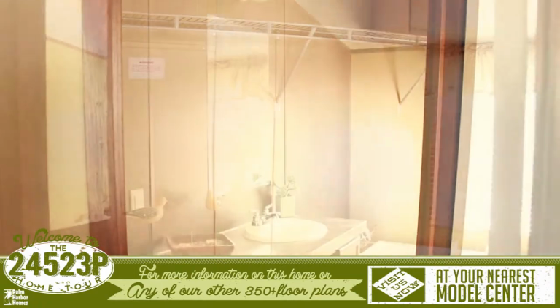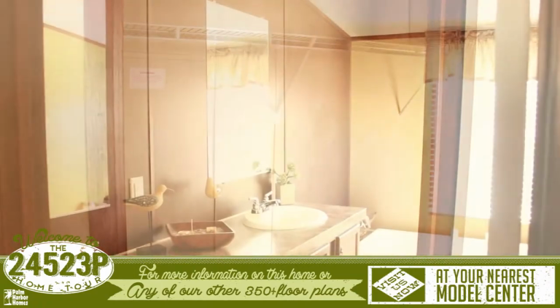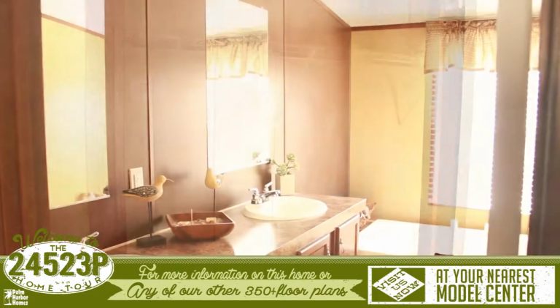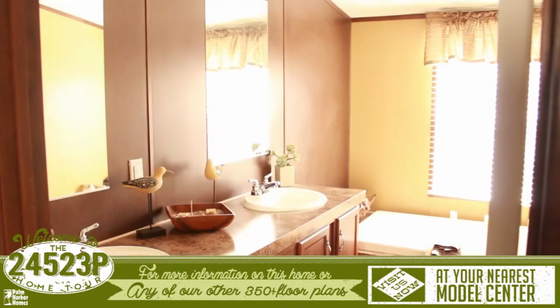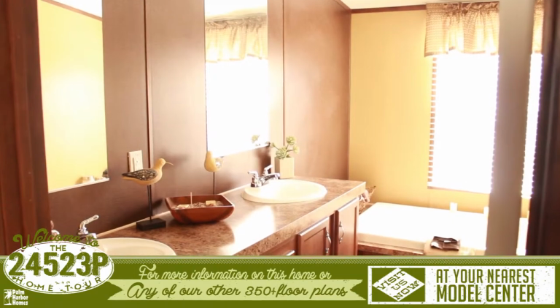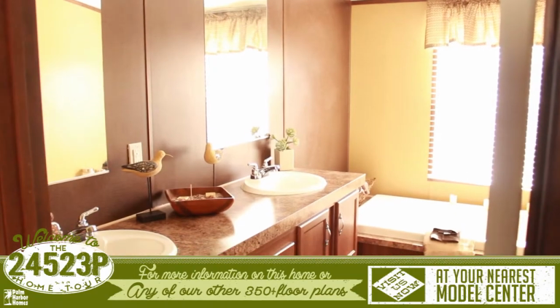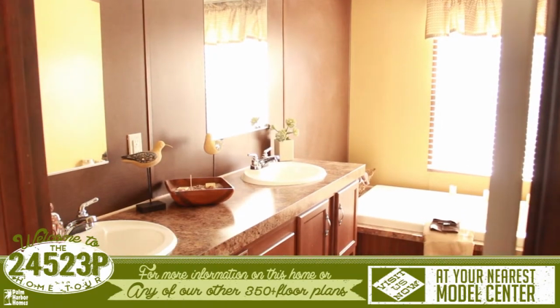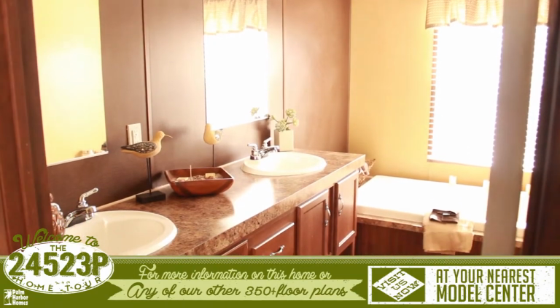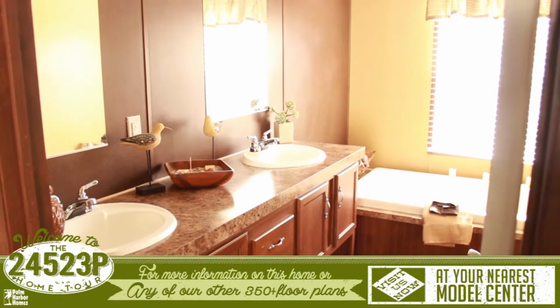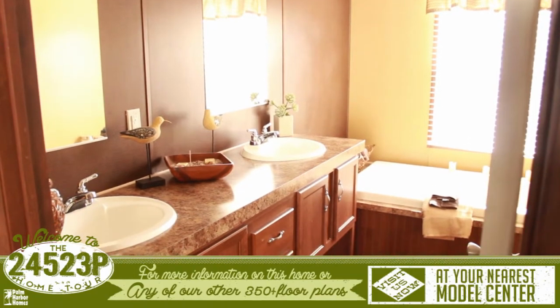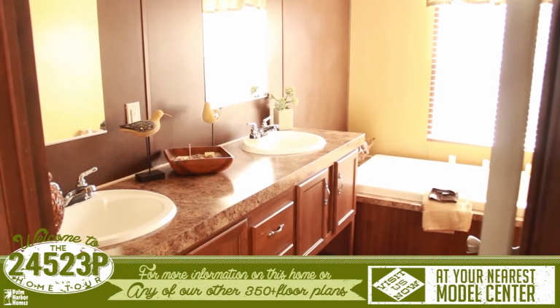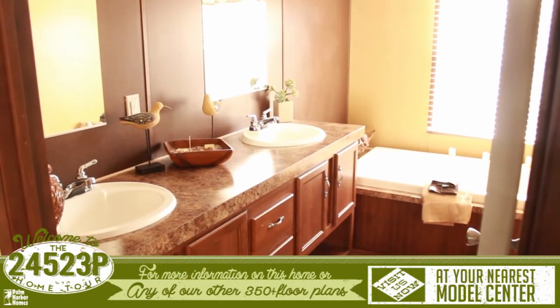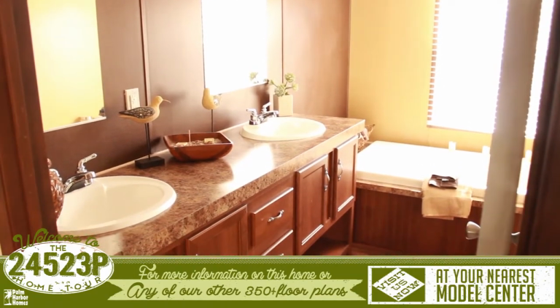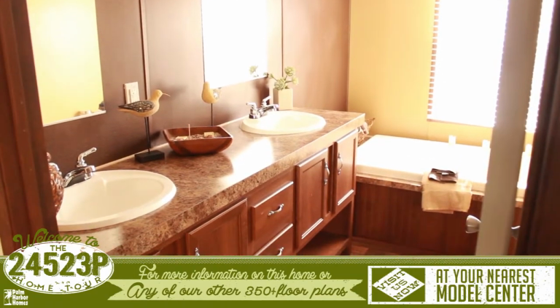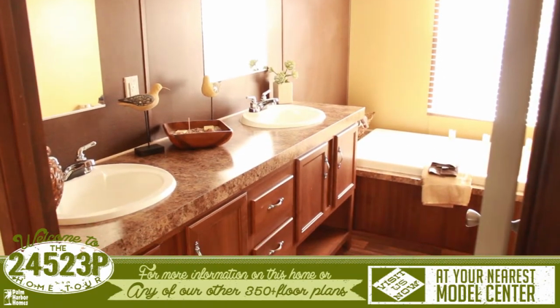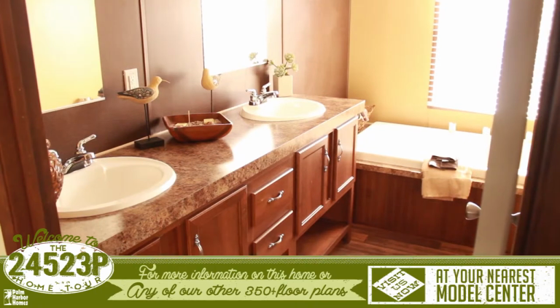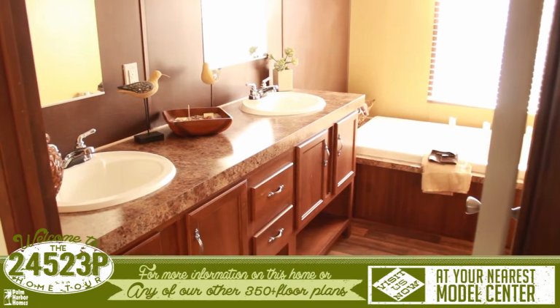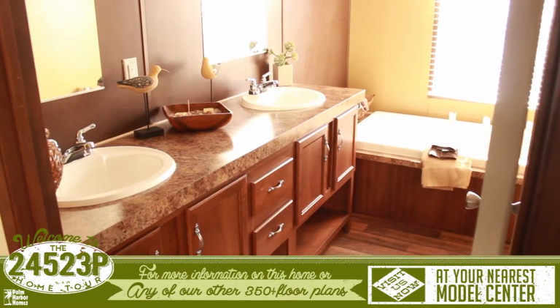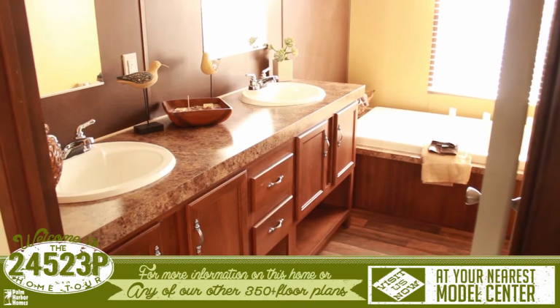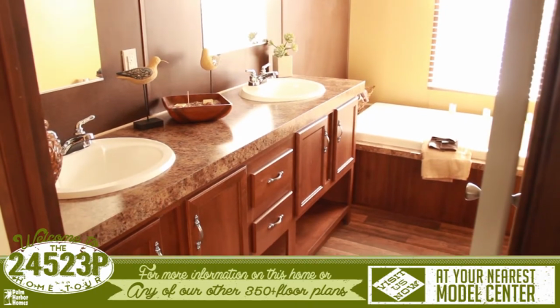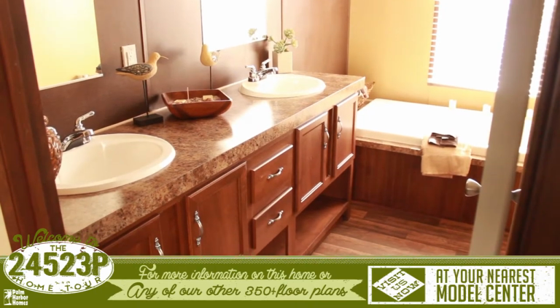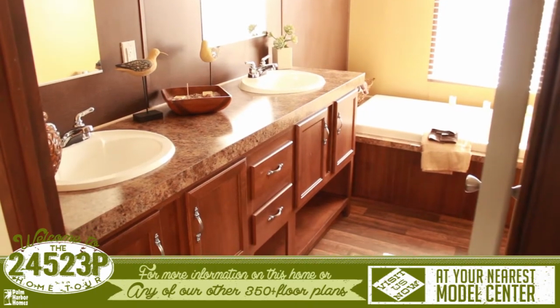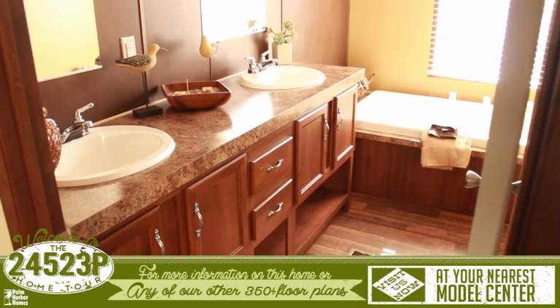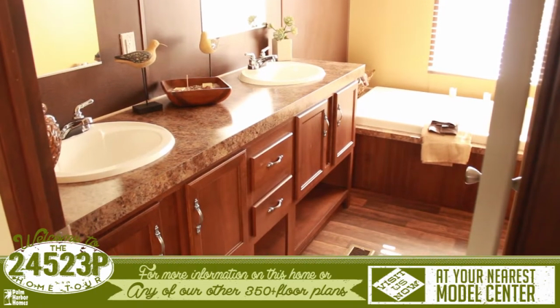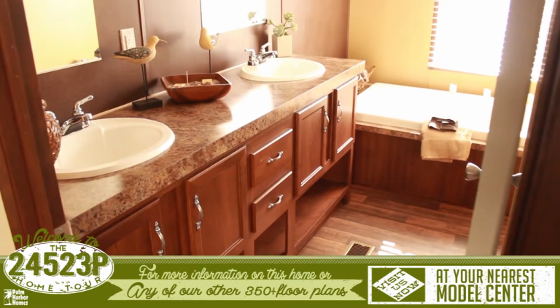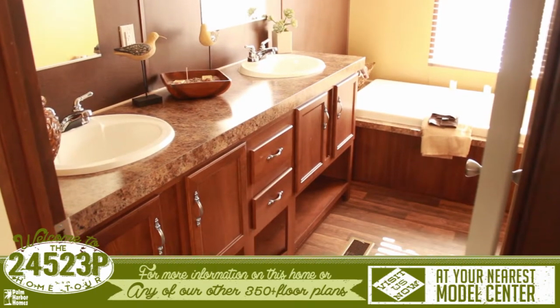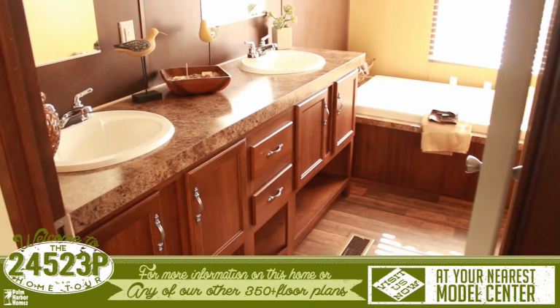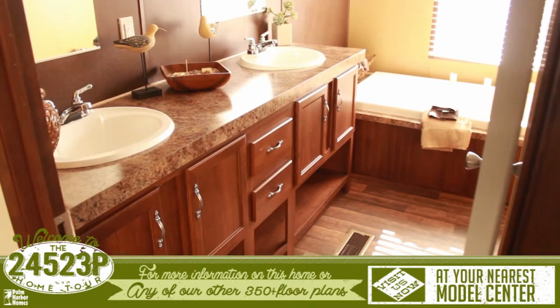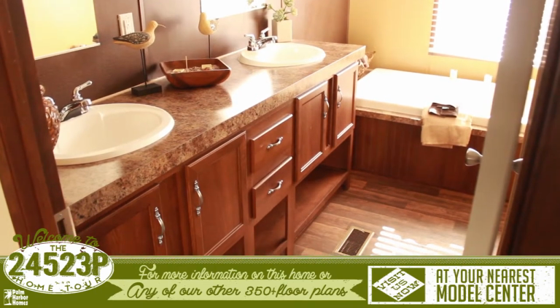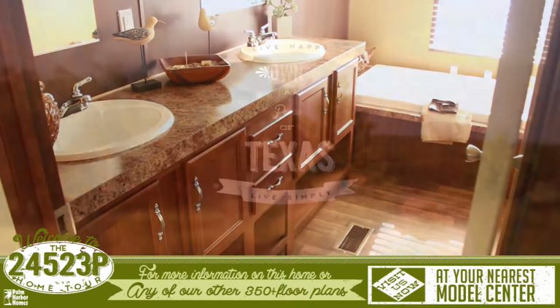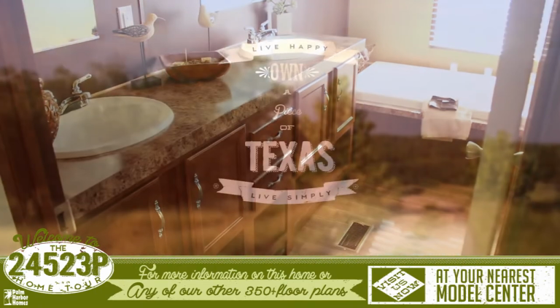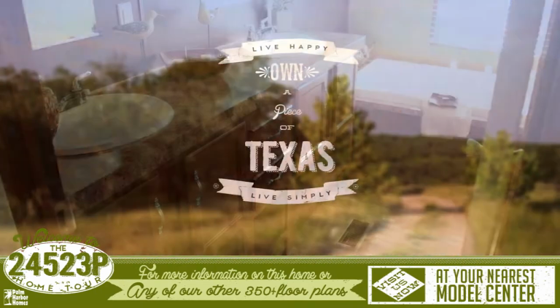The master bathroom features his and her sinks on separate vanities, extra shelving, large spa tub, and a walk-in shower.